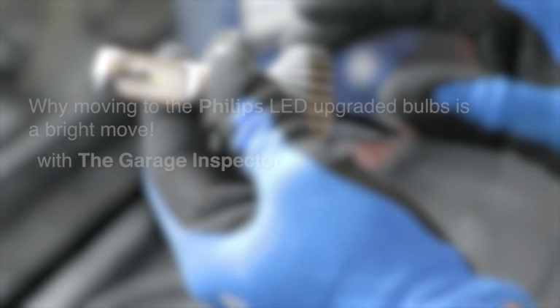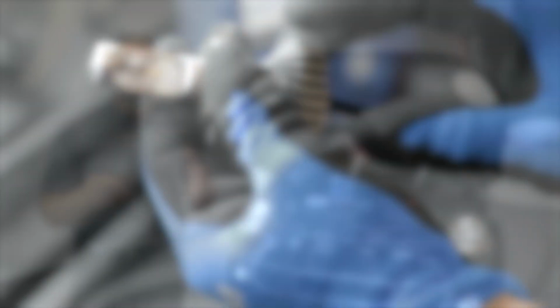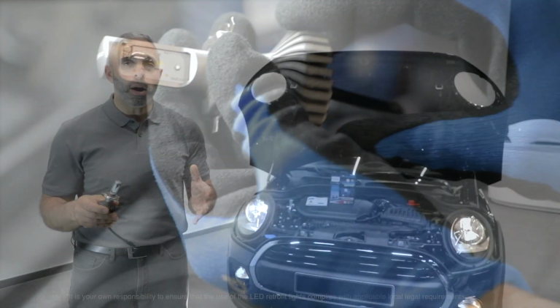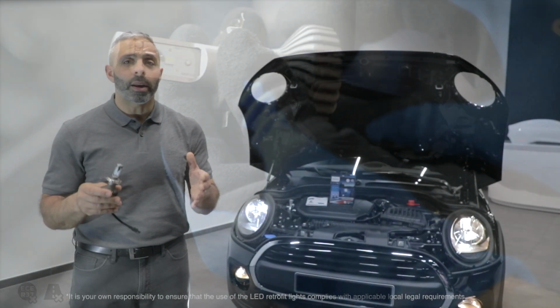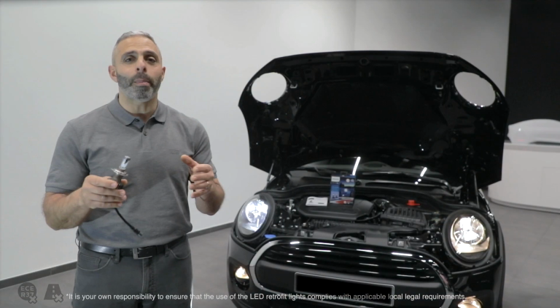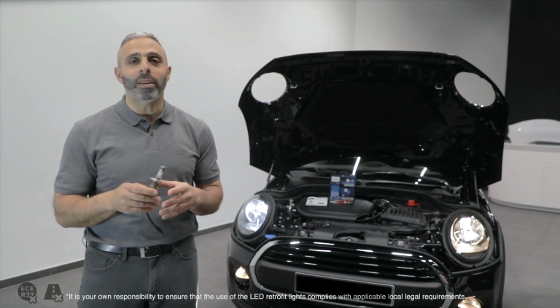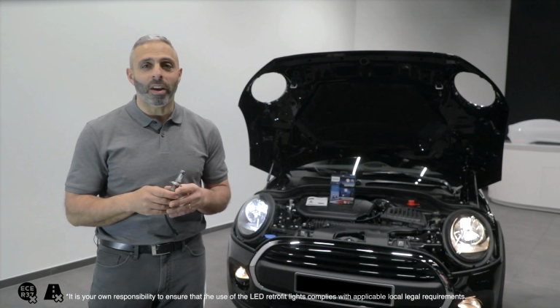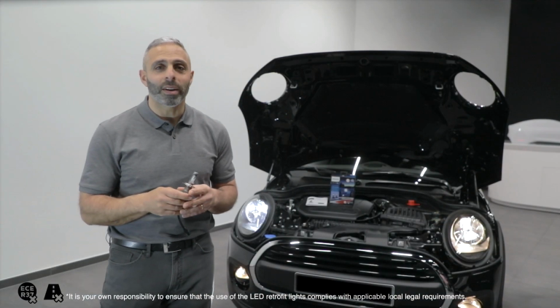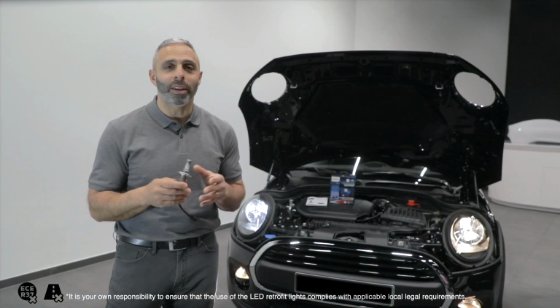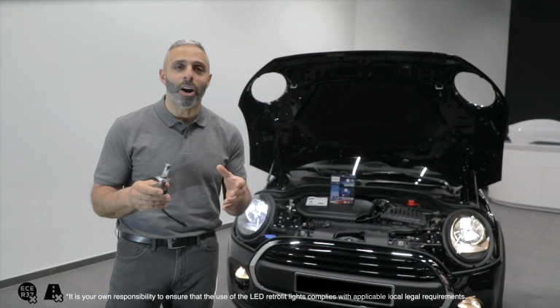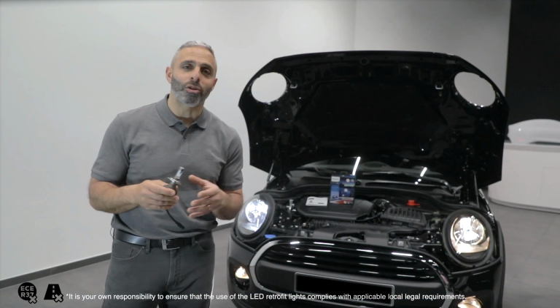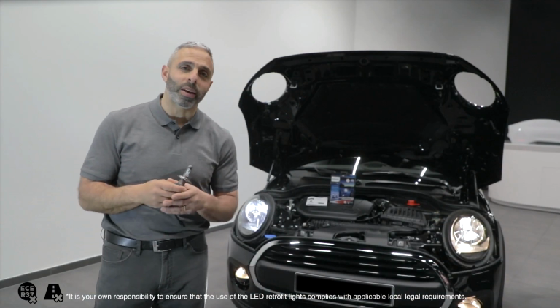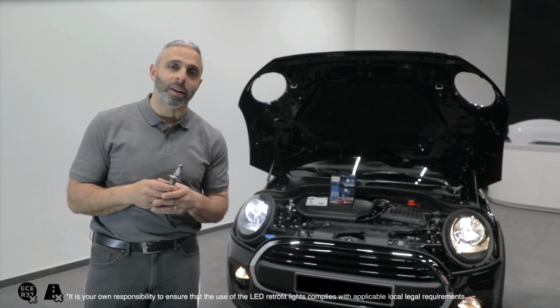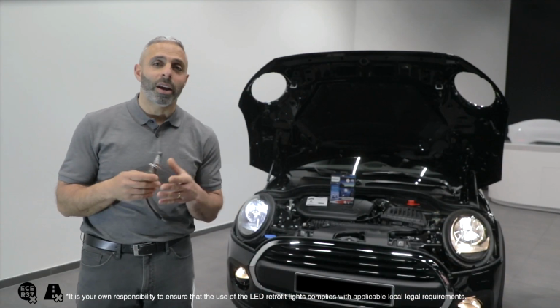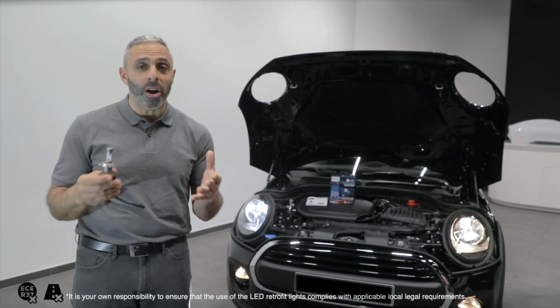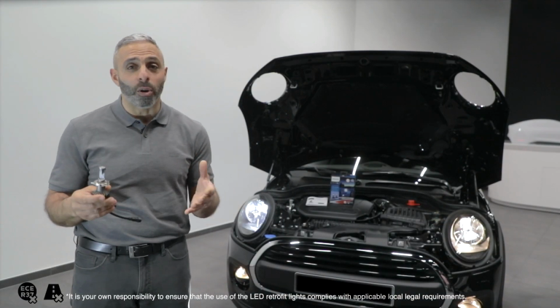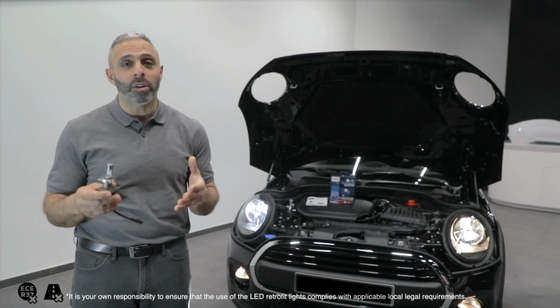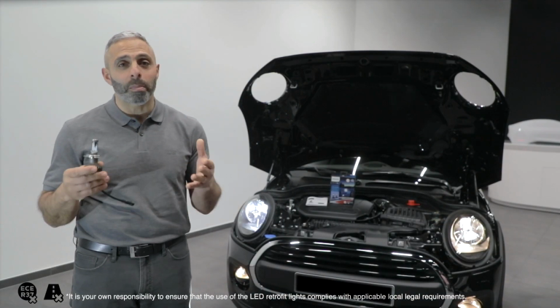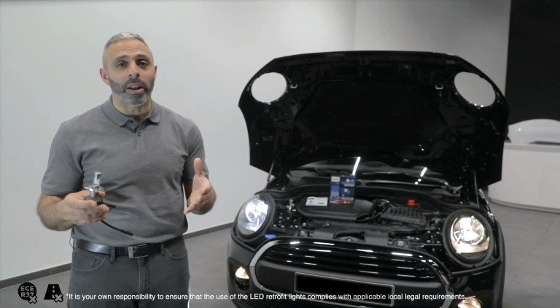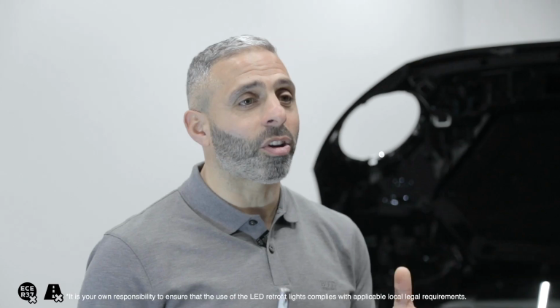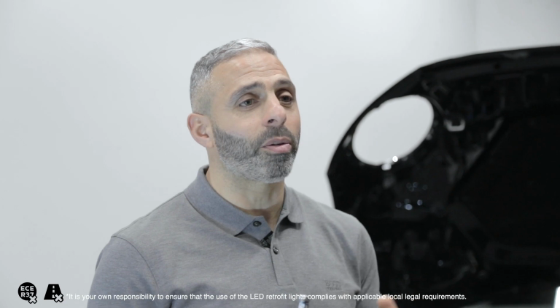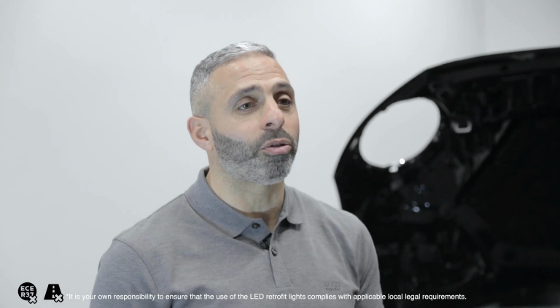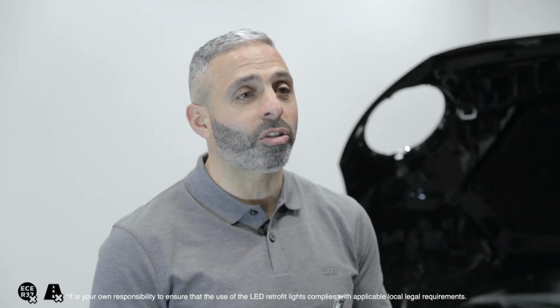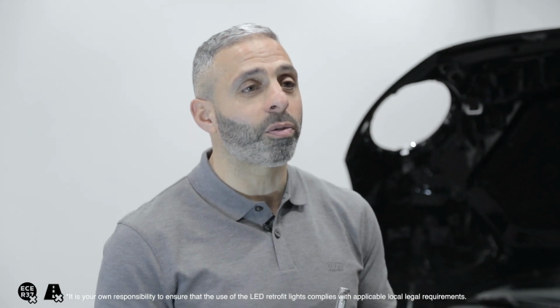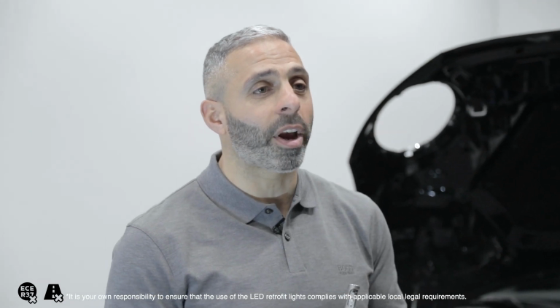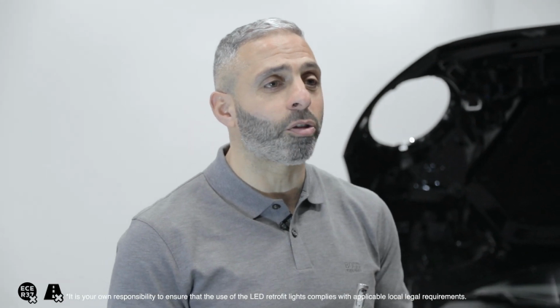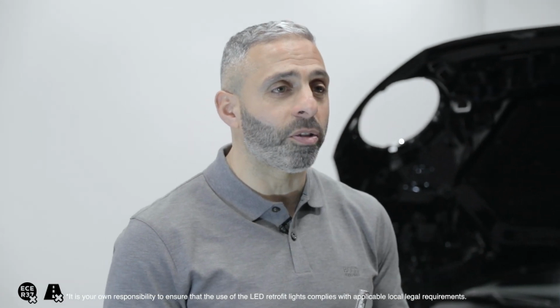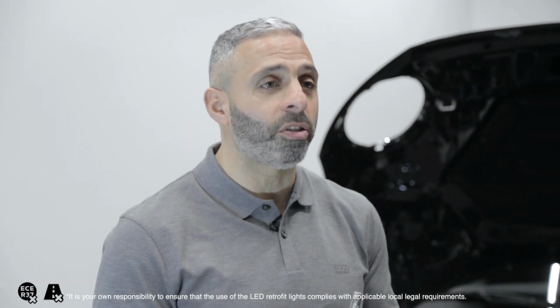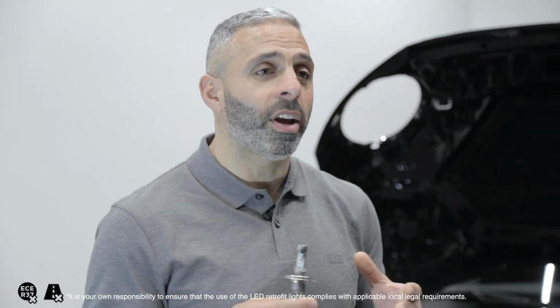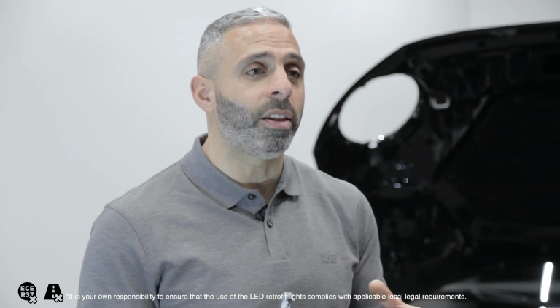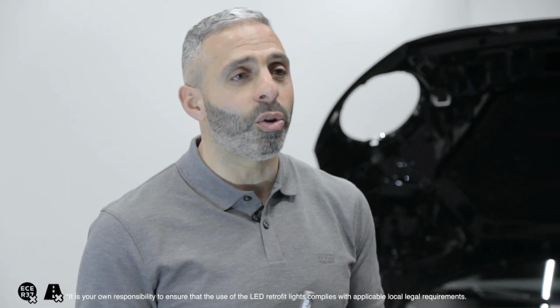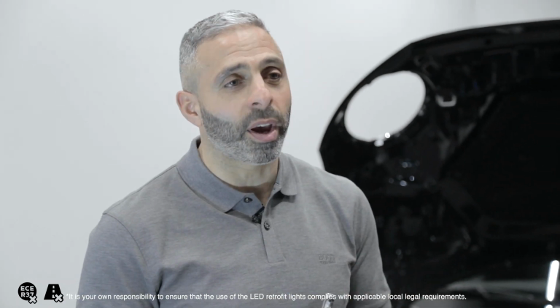Hi, I'm Andy Savva, the Garage Inspector. I've owned and managed some of the most successful garage businesses in the UK.